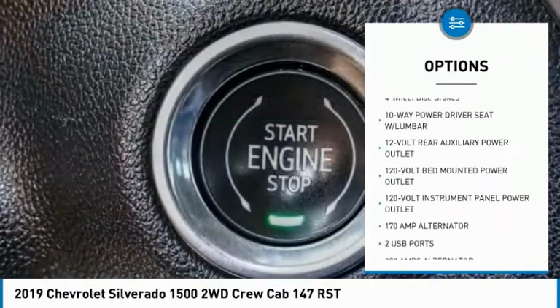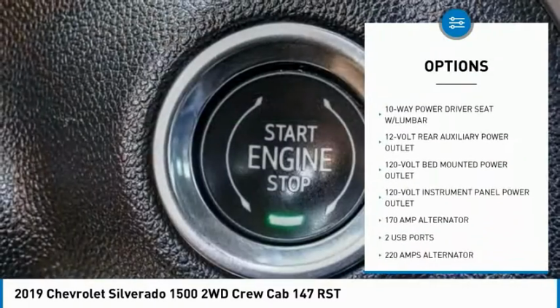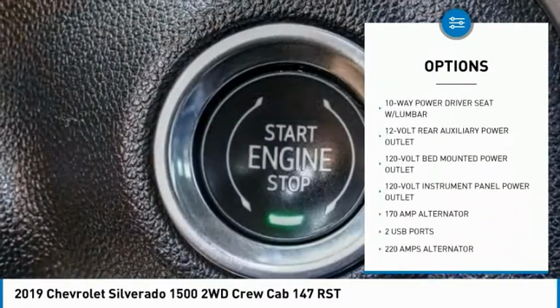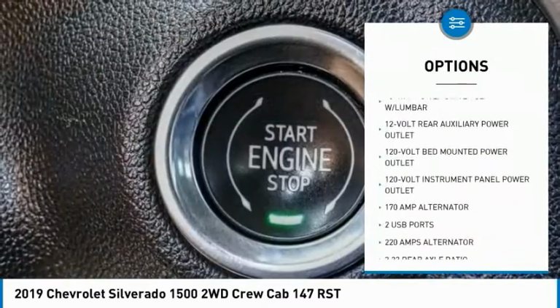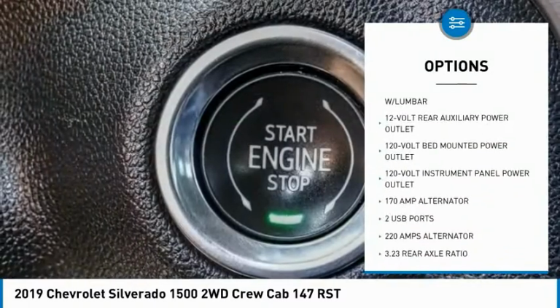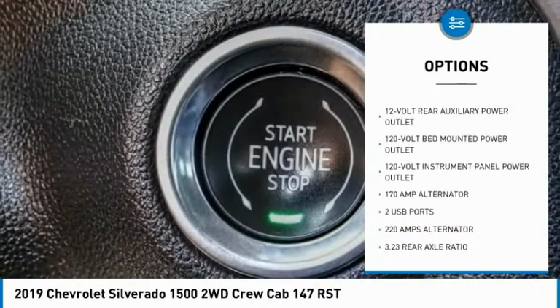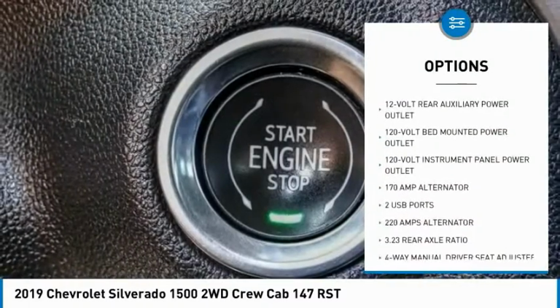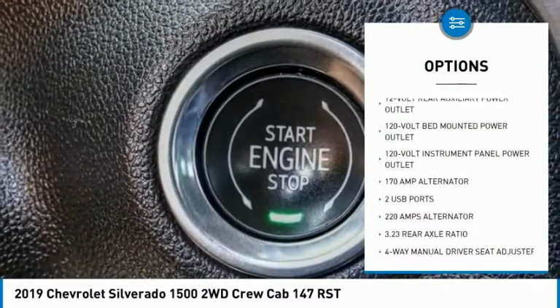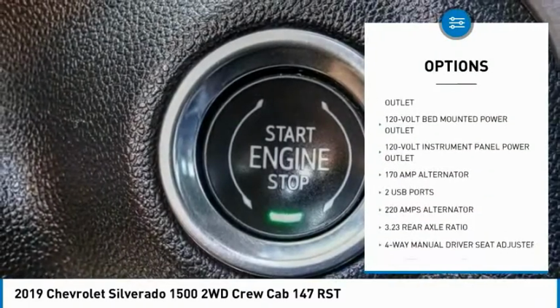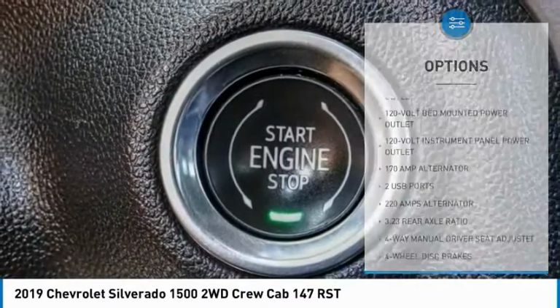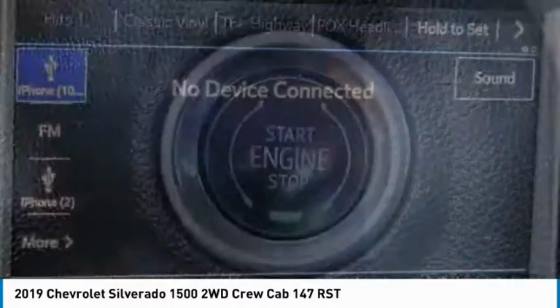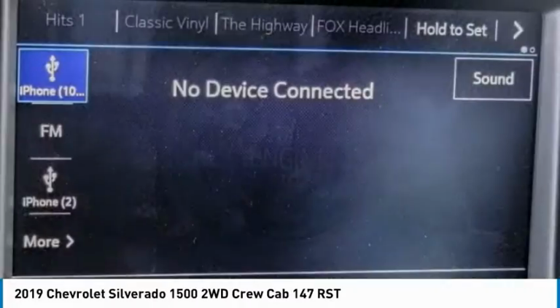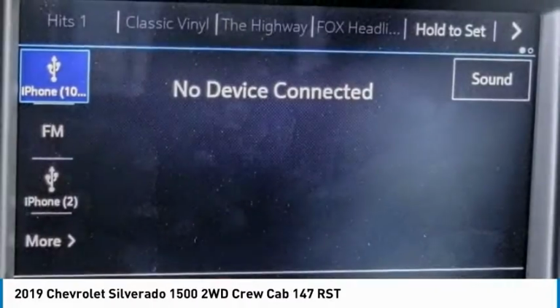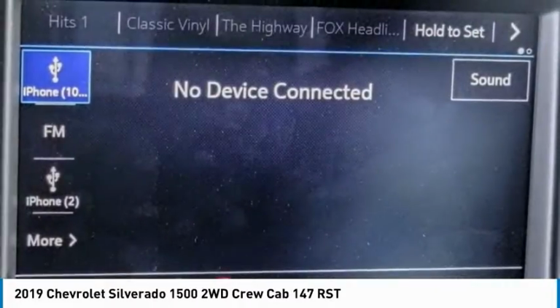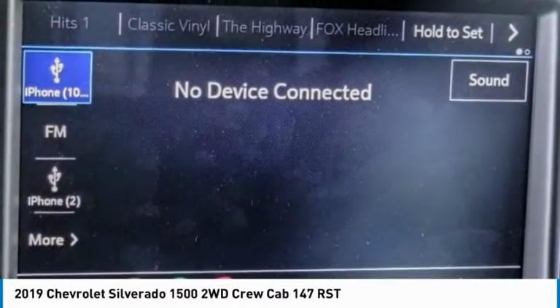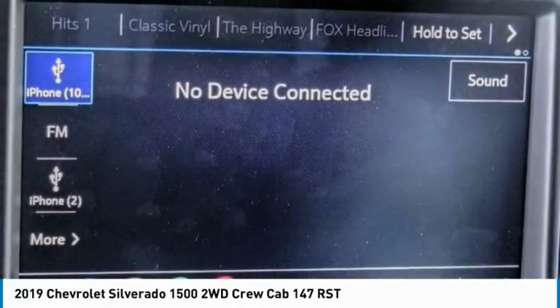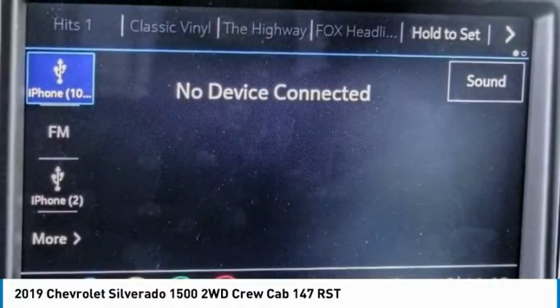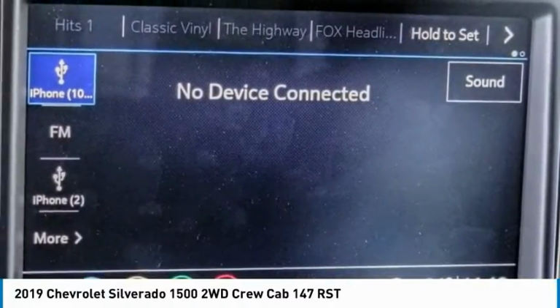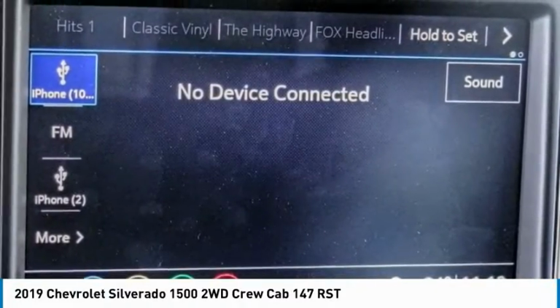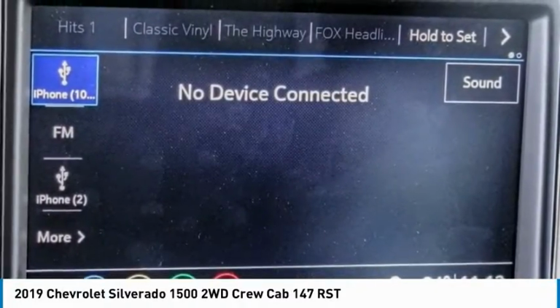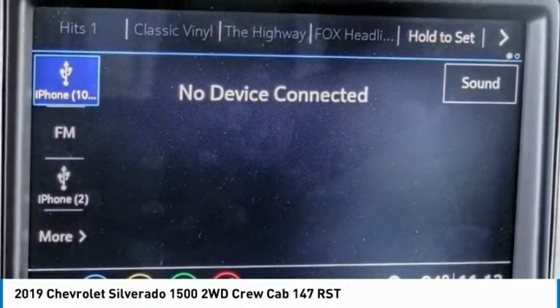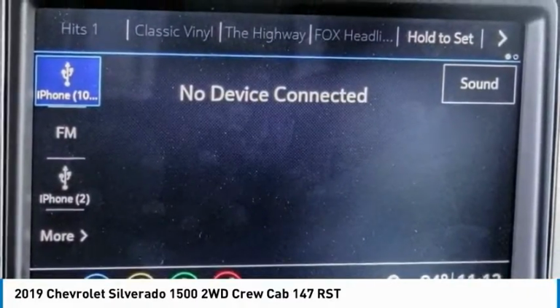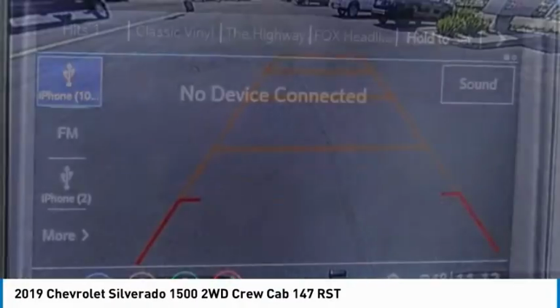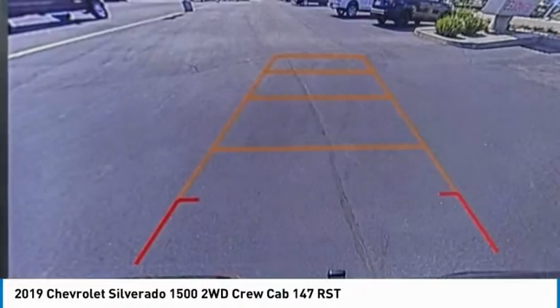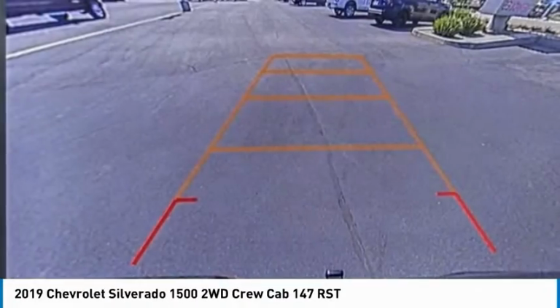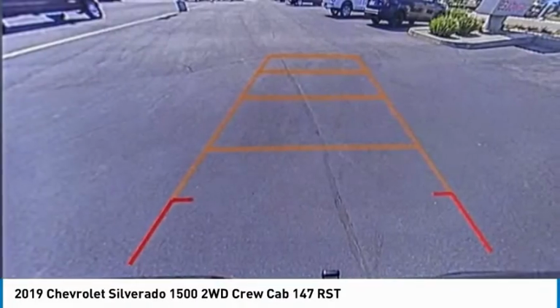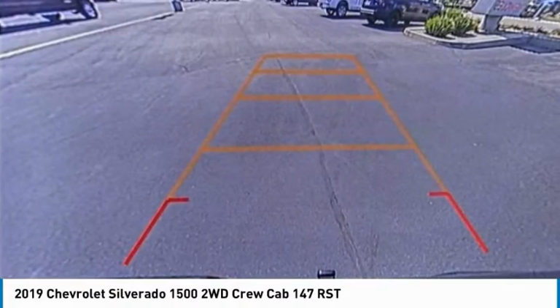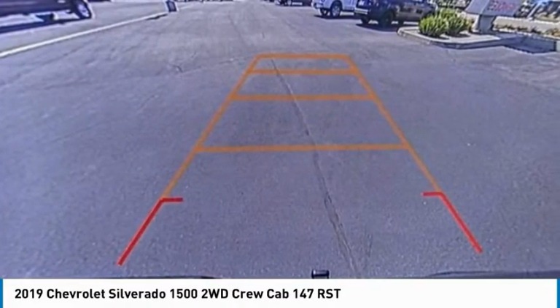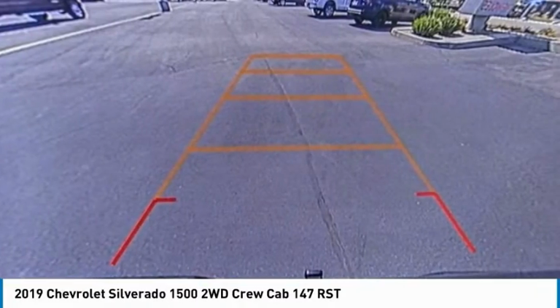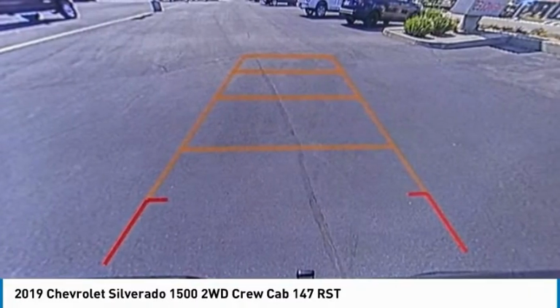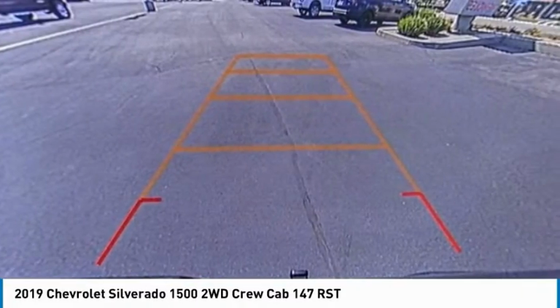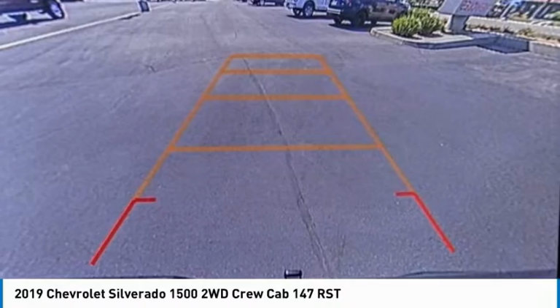Remote keyless entry, fog lights, speed control, trailering package, four-wheel disc brakes. Come take a test drive today.